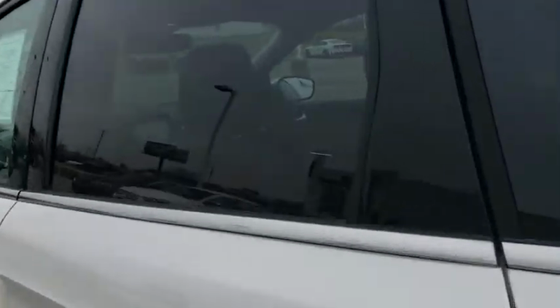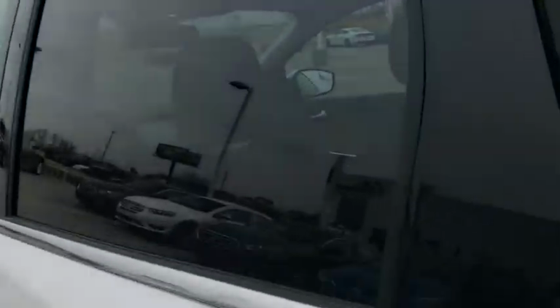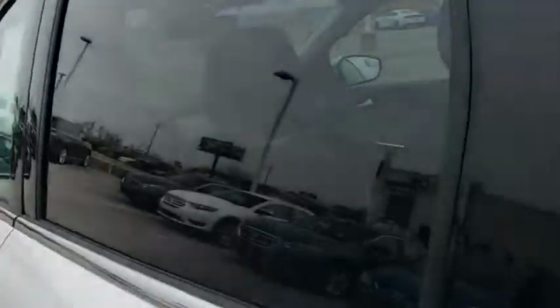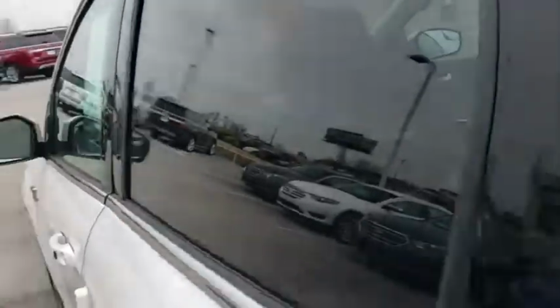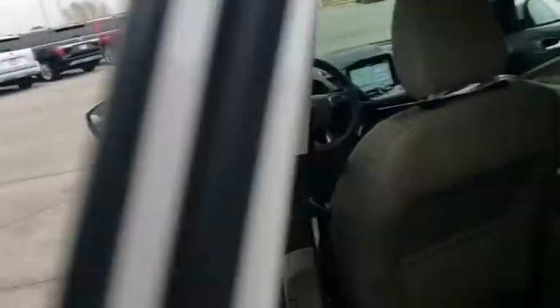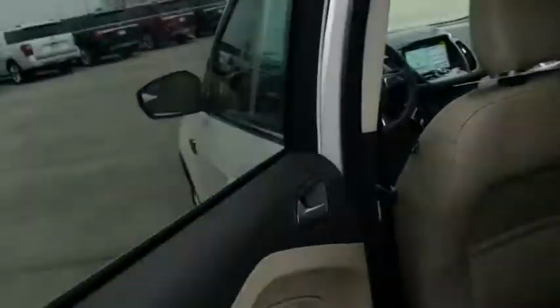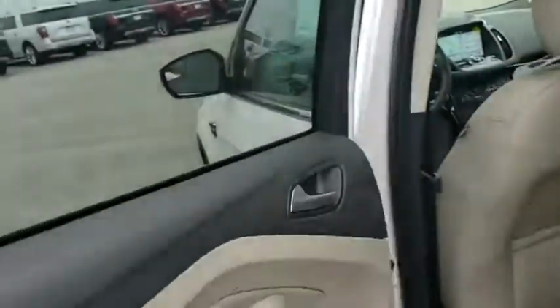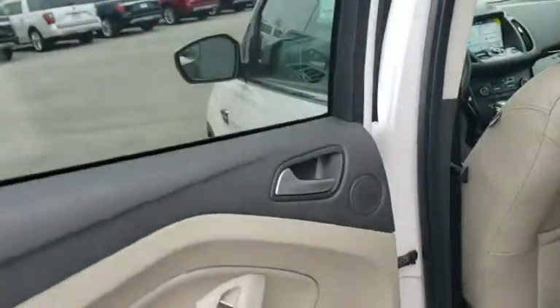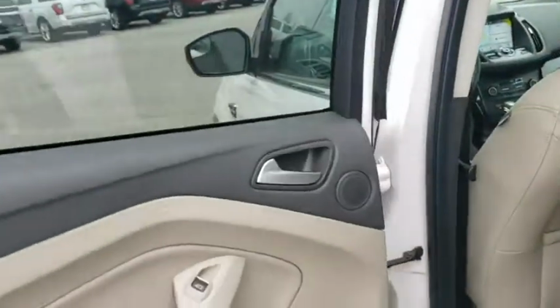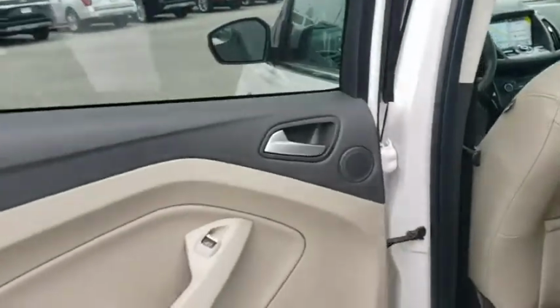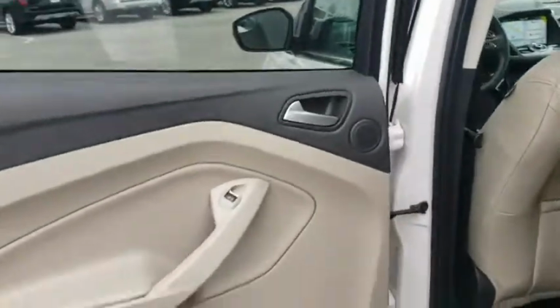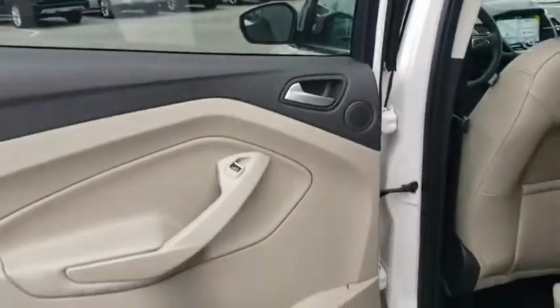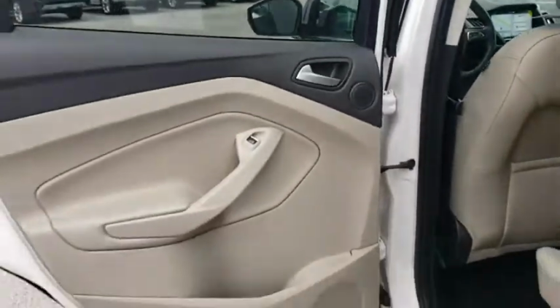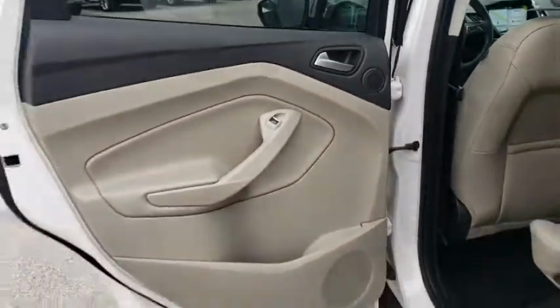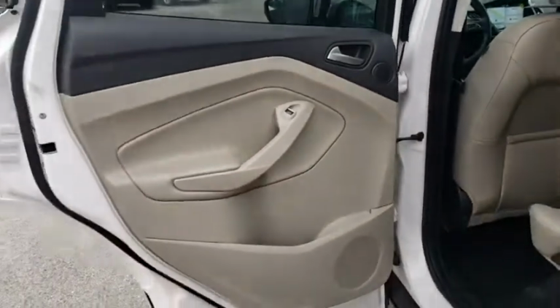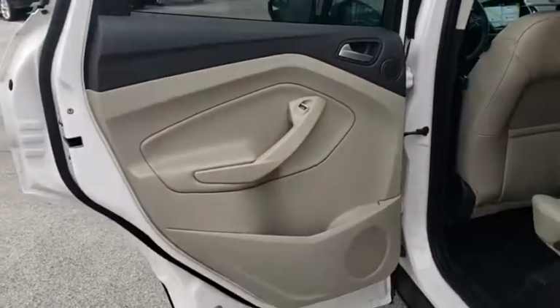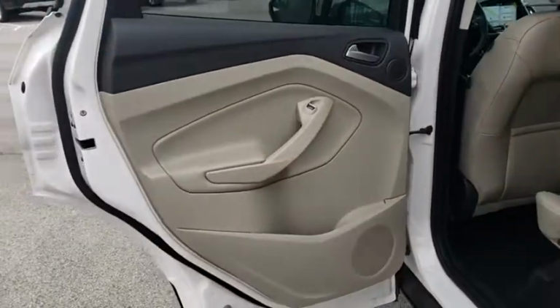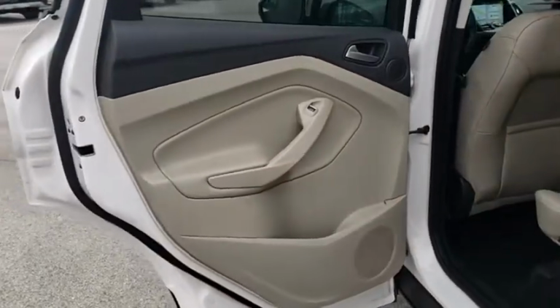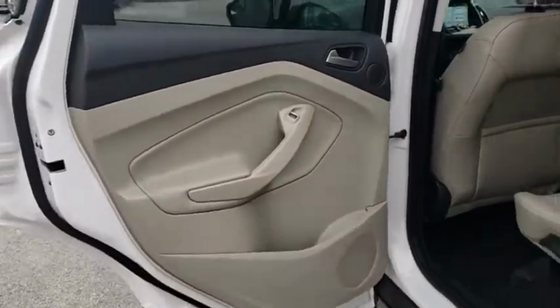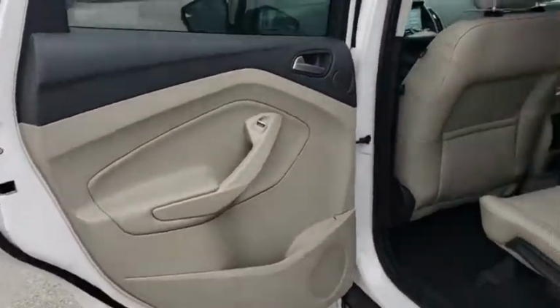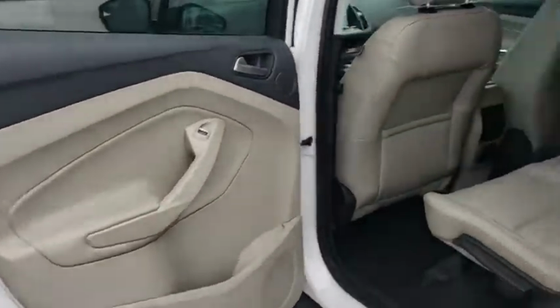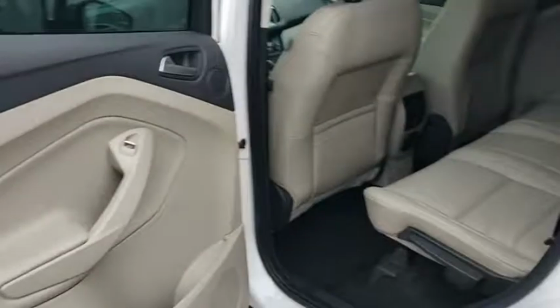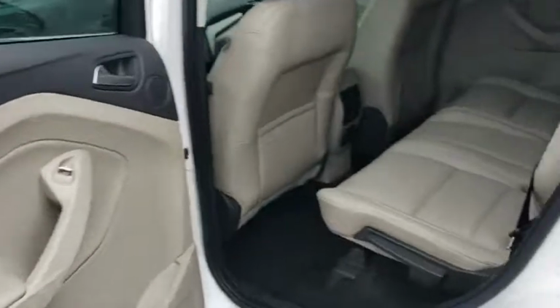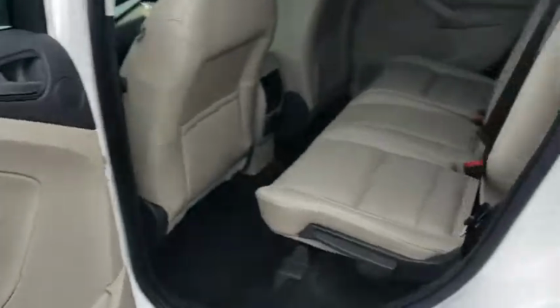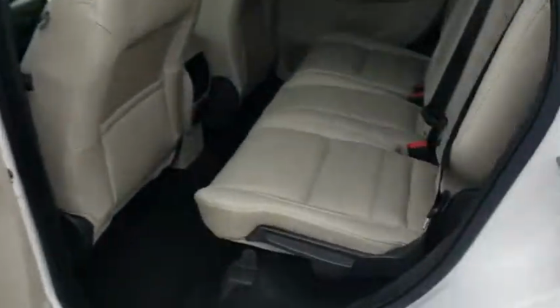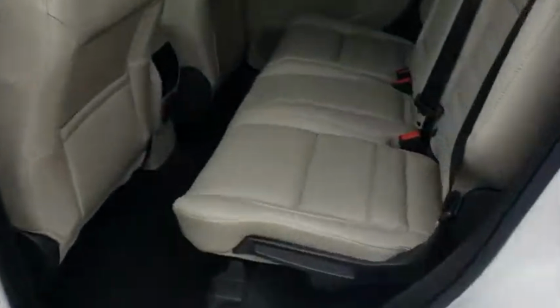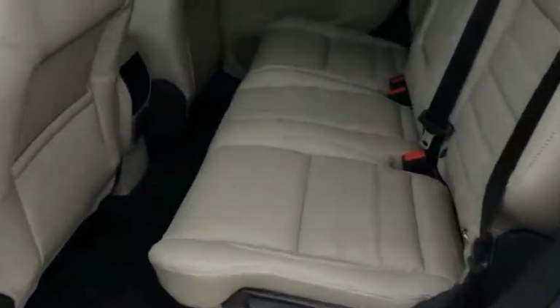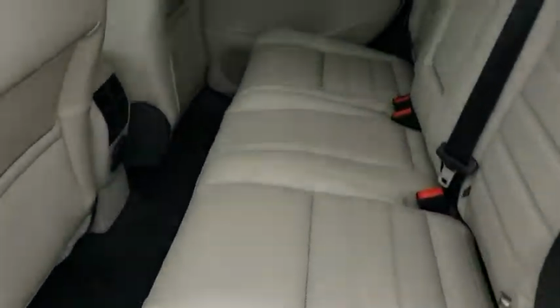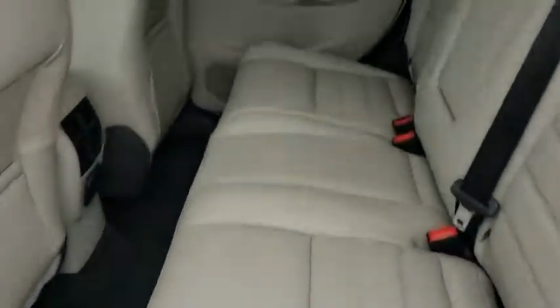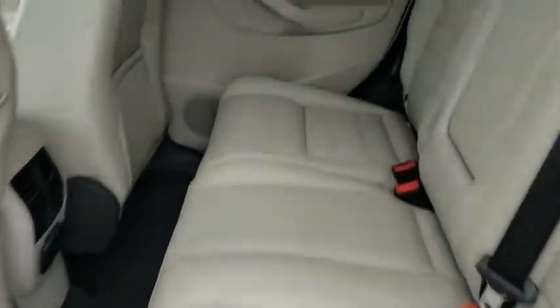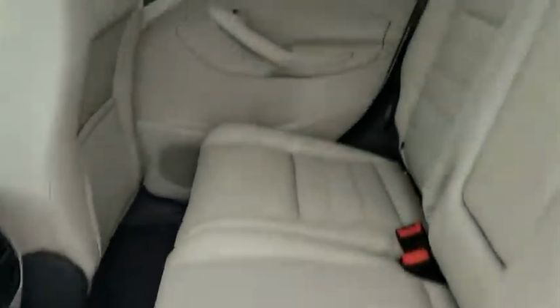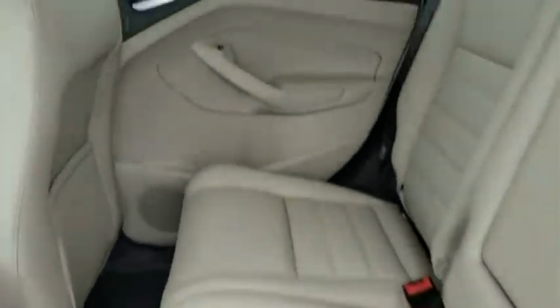Four-wheel drive, floor mats, cruise control, aluminum wheels. Come take a test drive today.